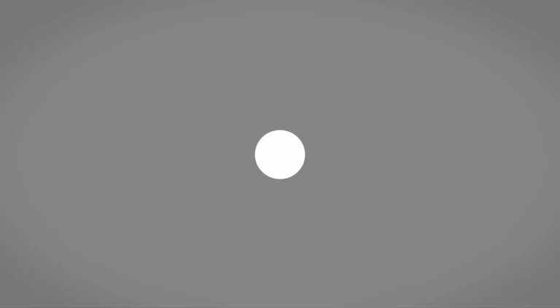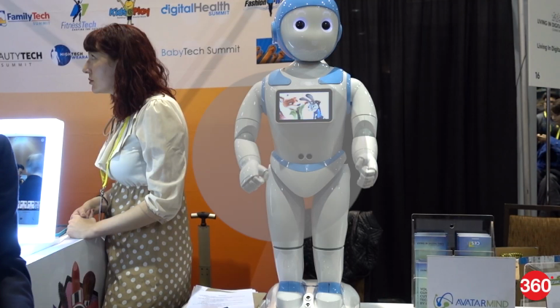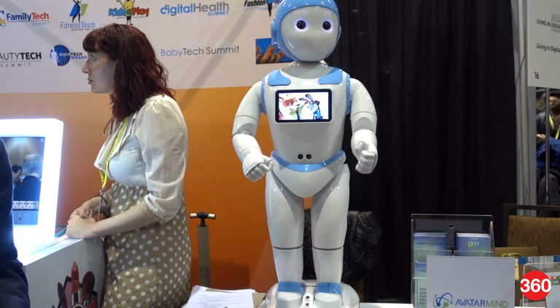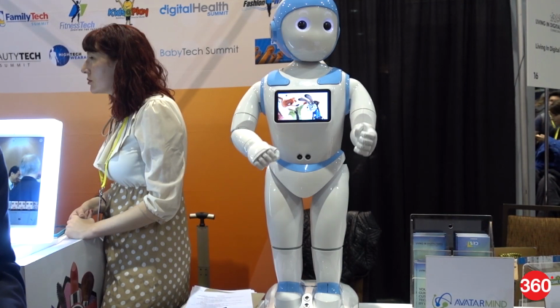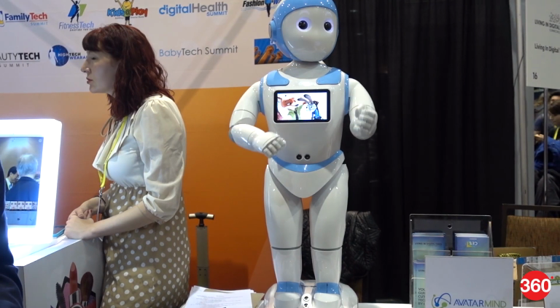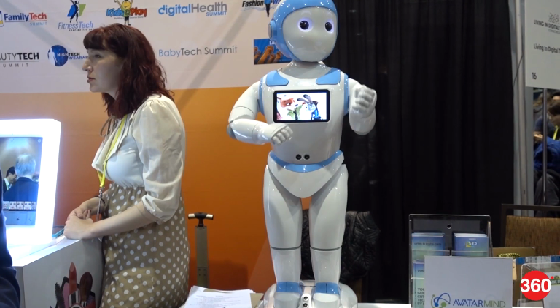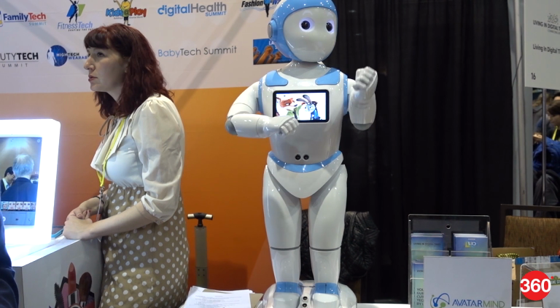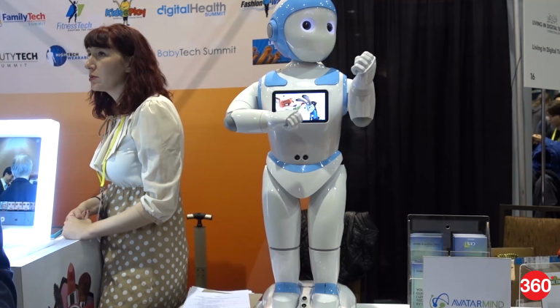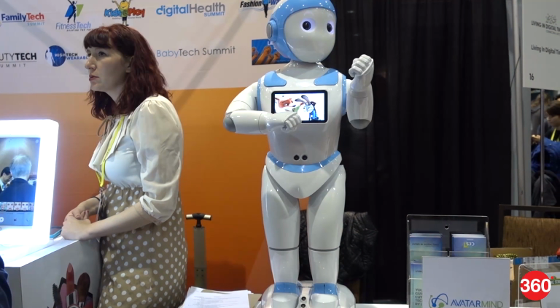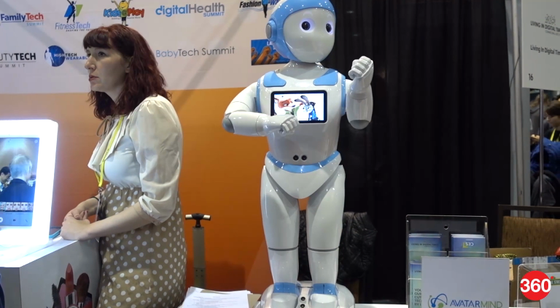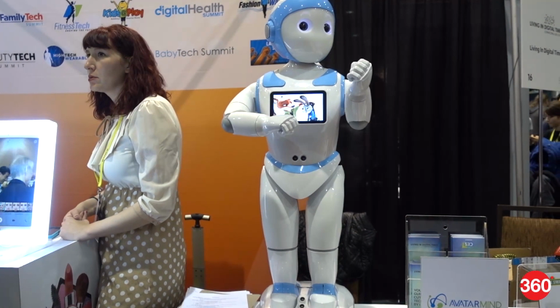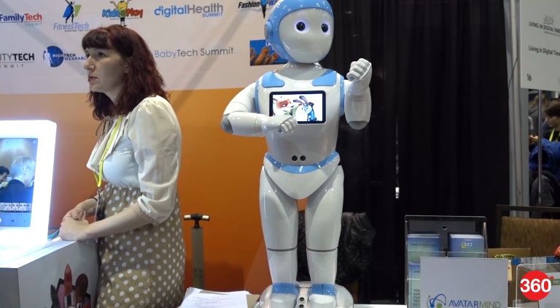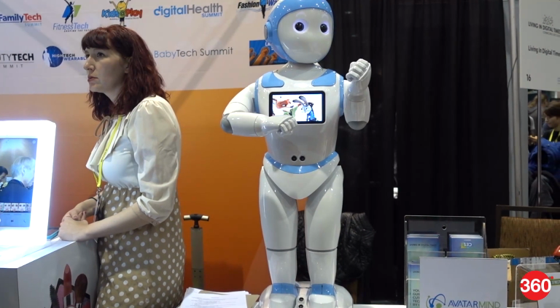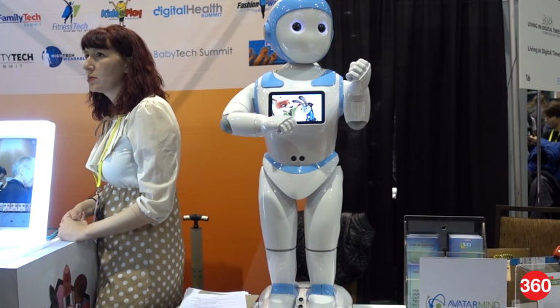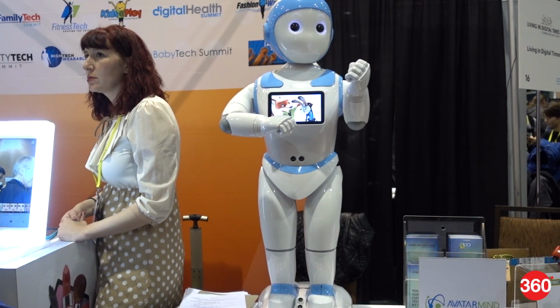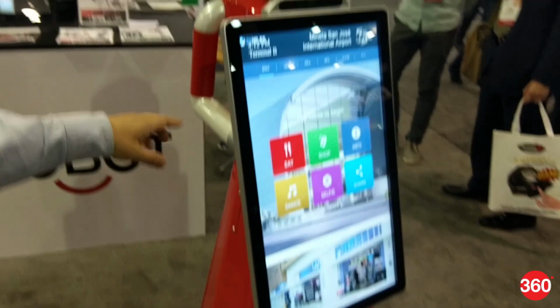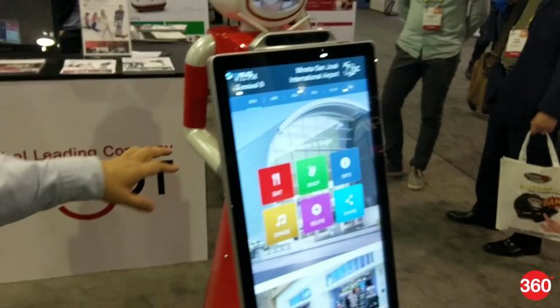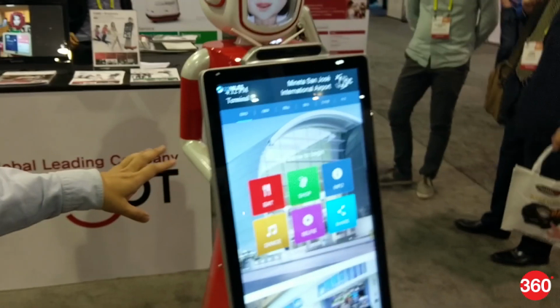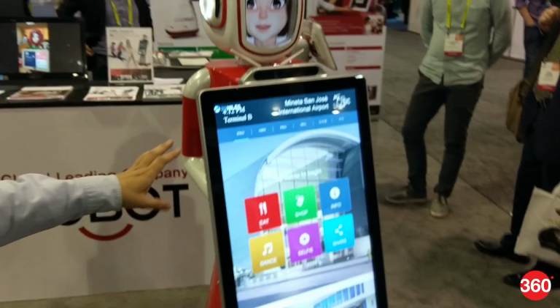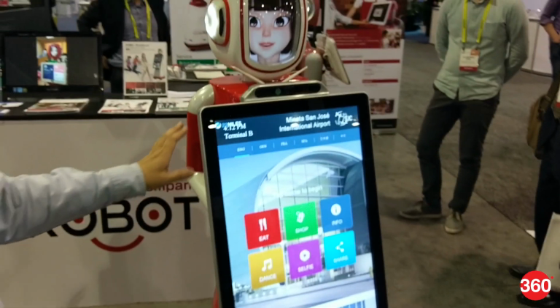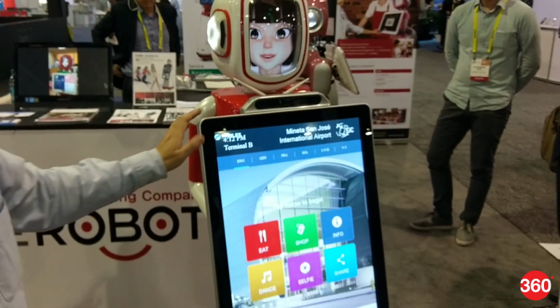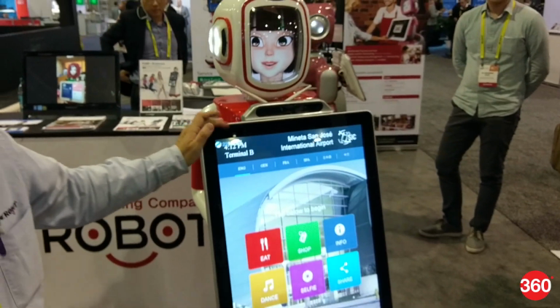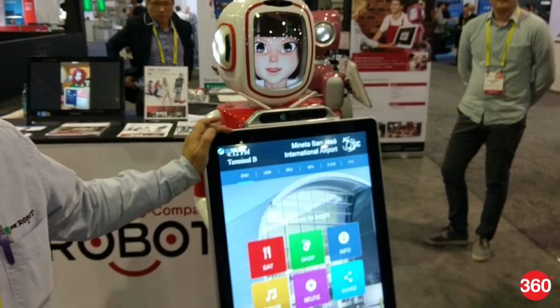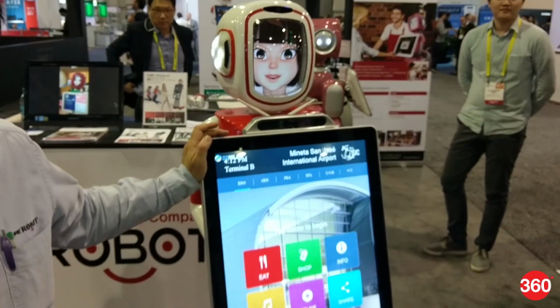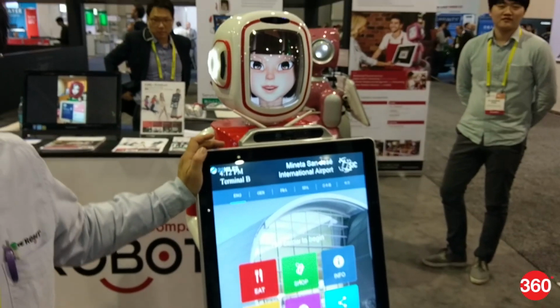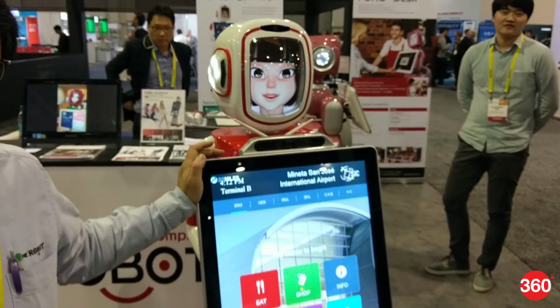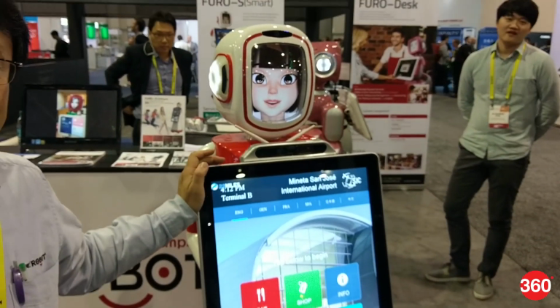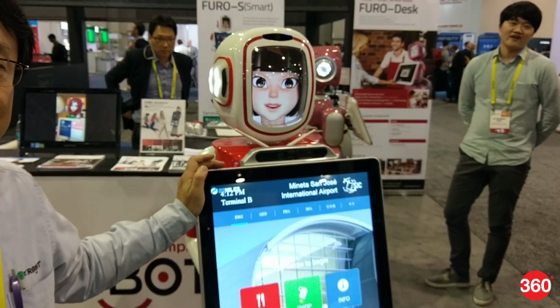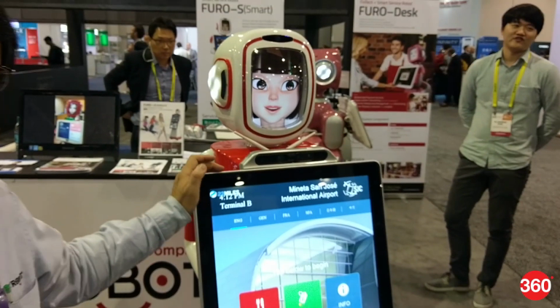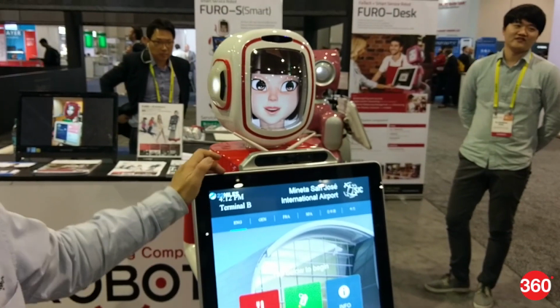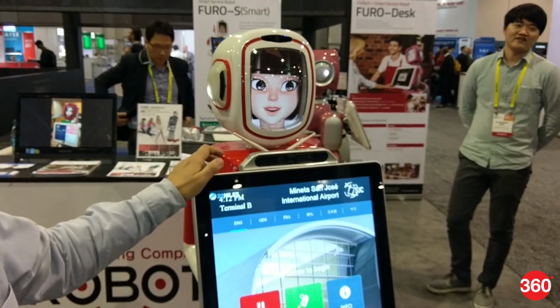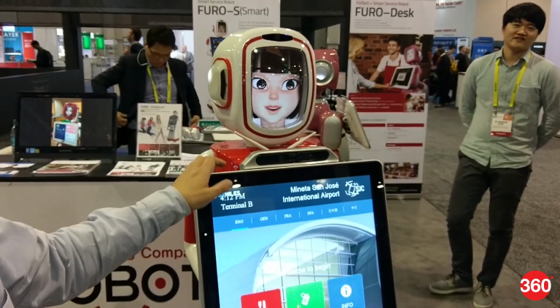Robotics had a presence at CES this year. We take a look at the ones that seem the most interesting.